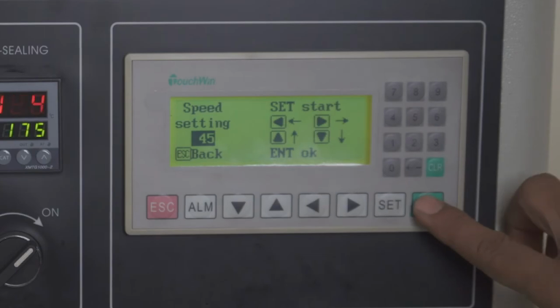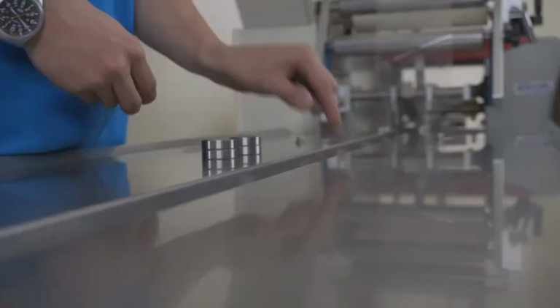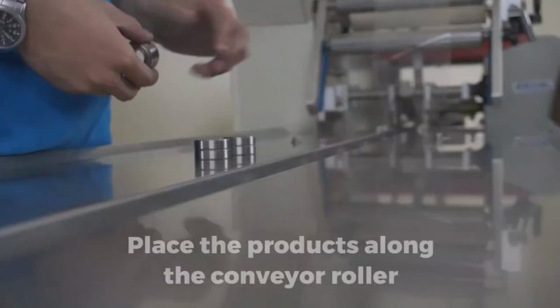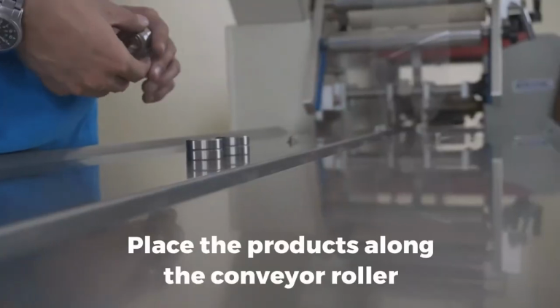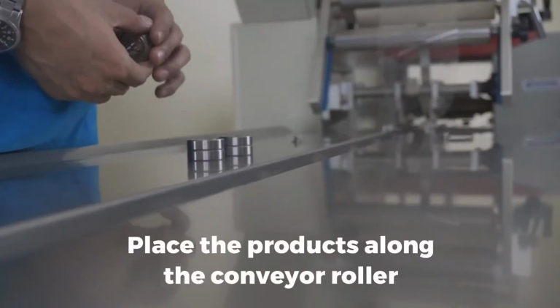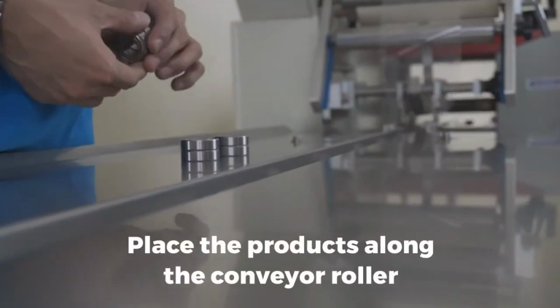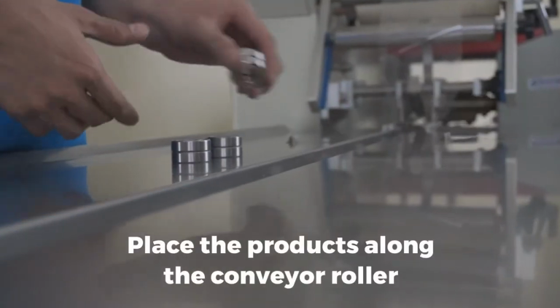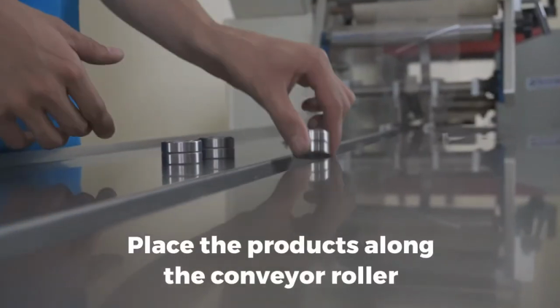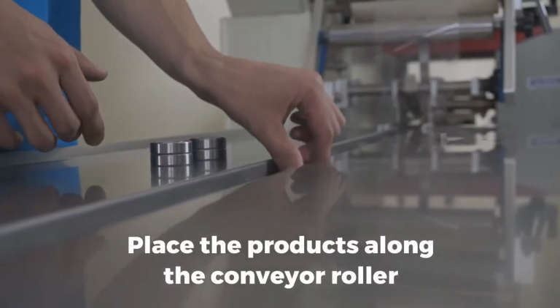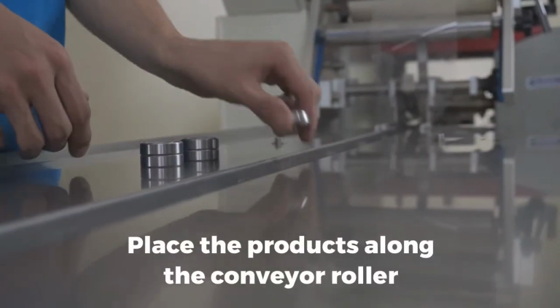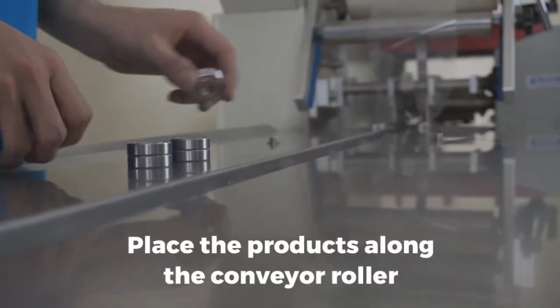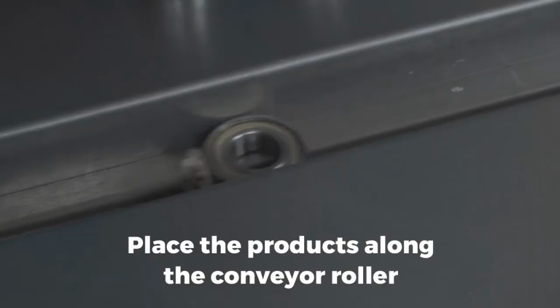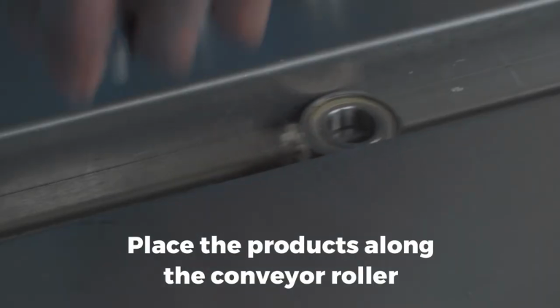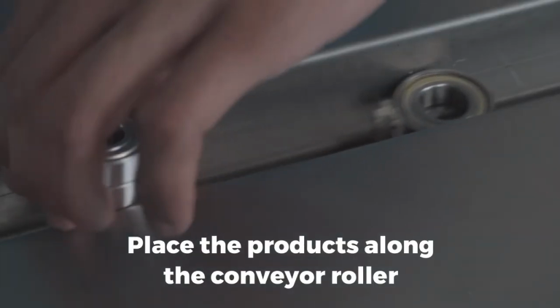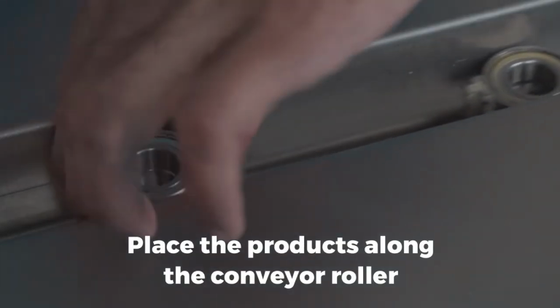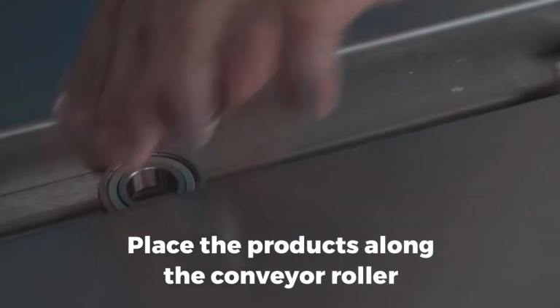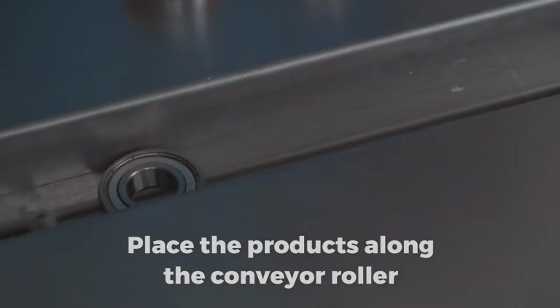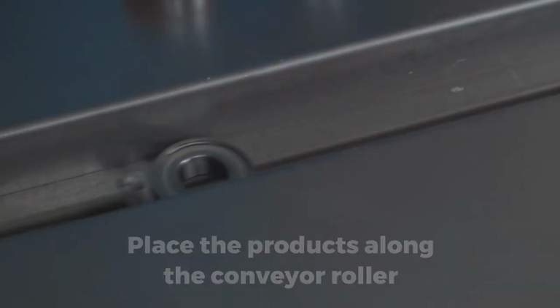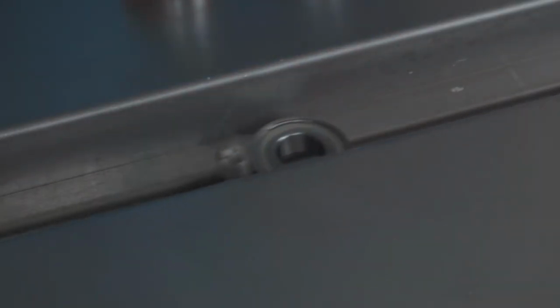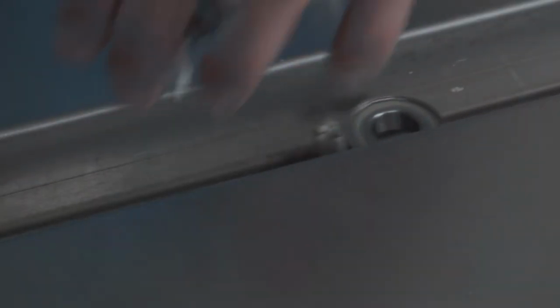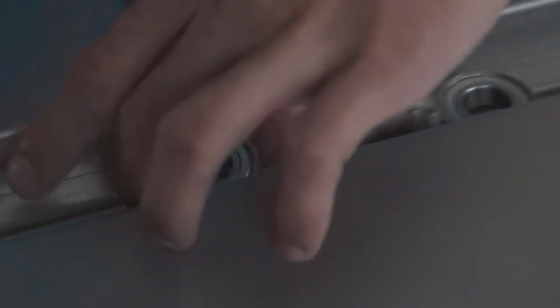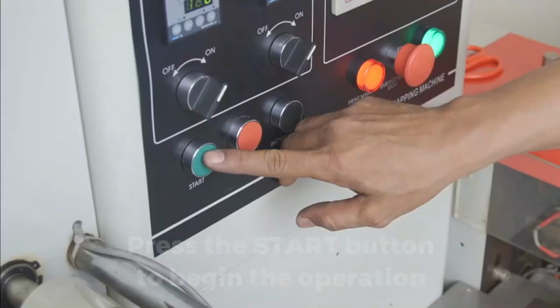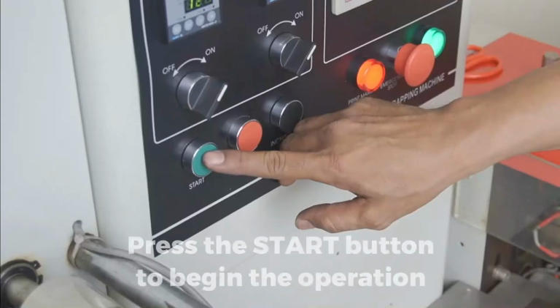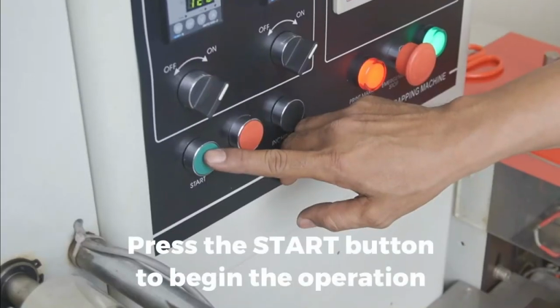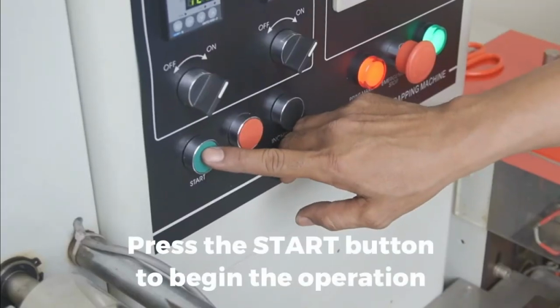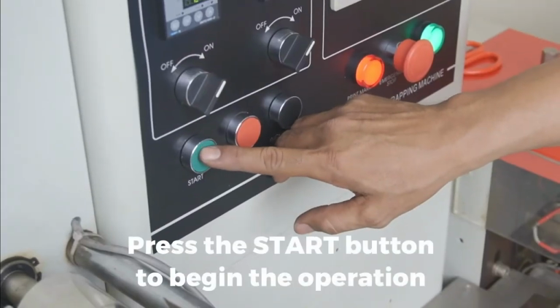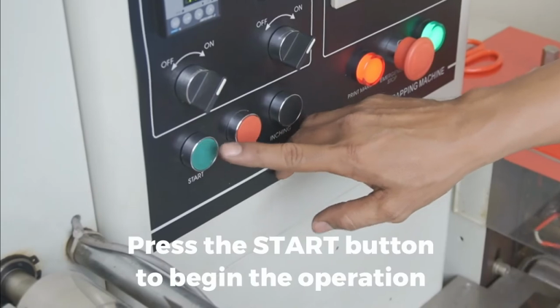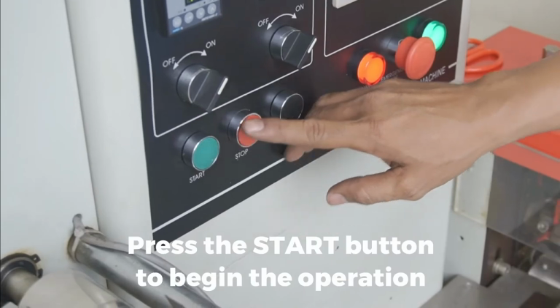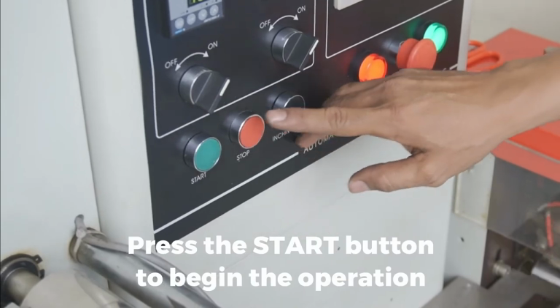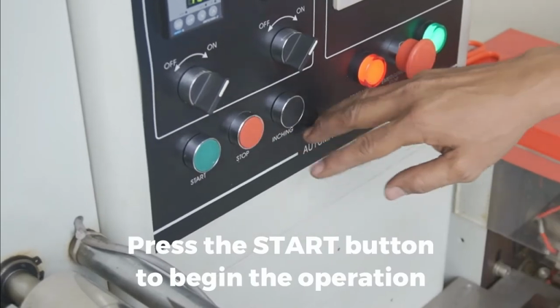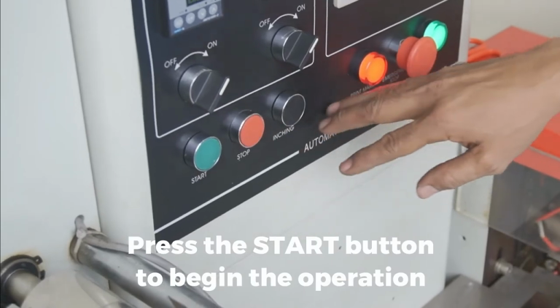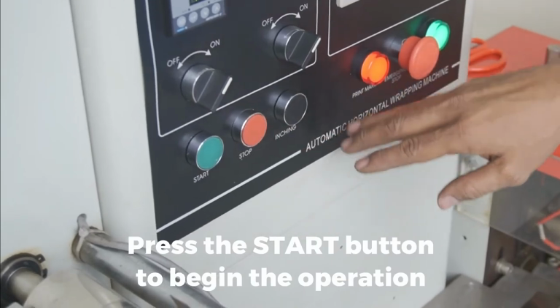Place the products along the conveyor roller. Press the START button to begin the operation.